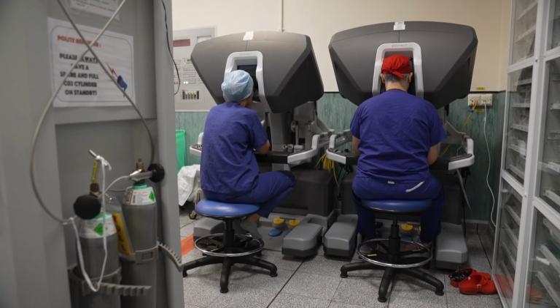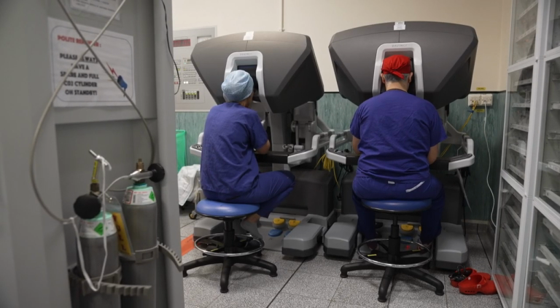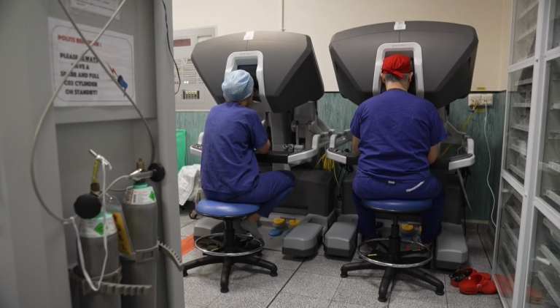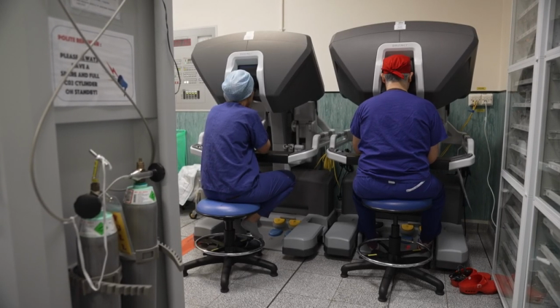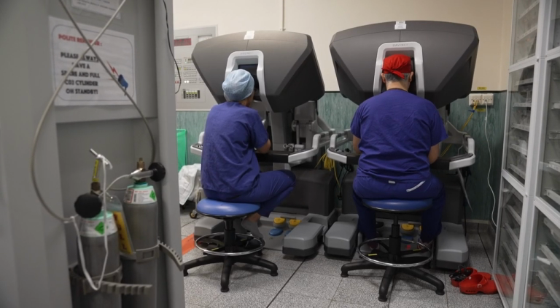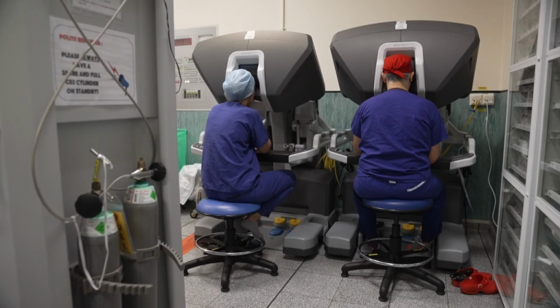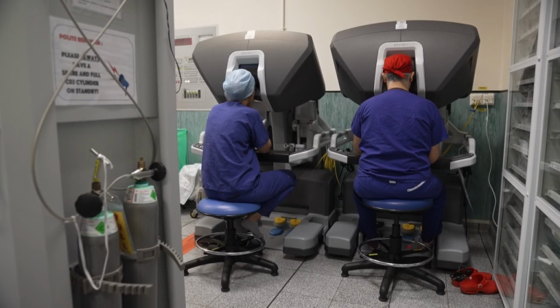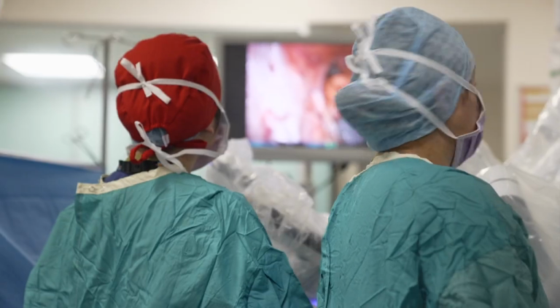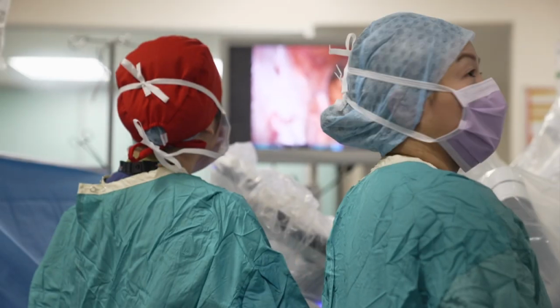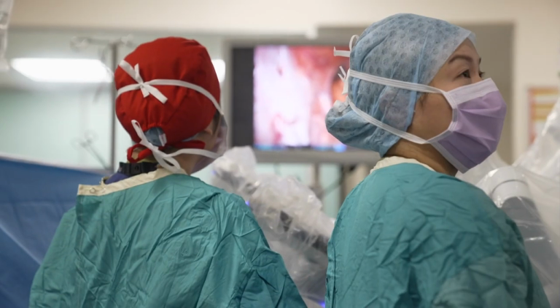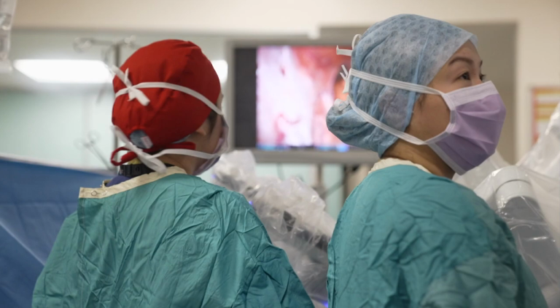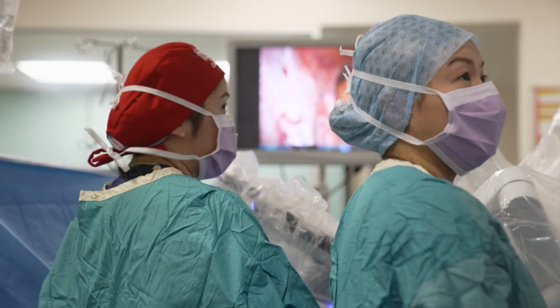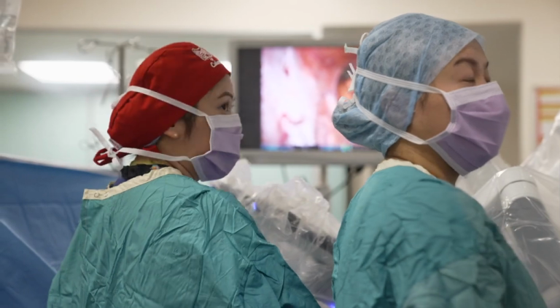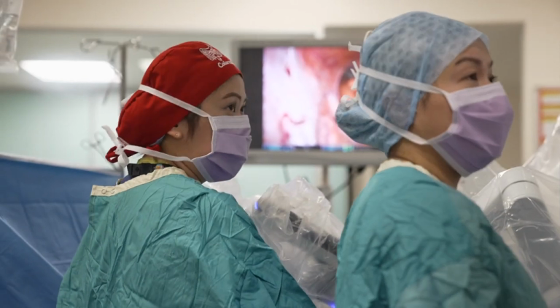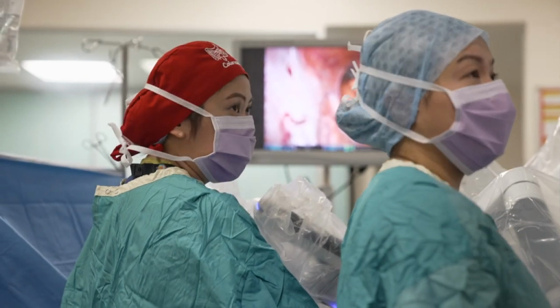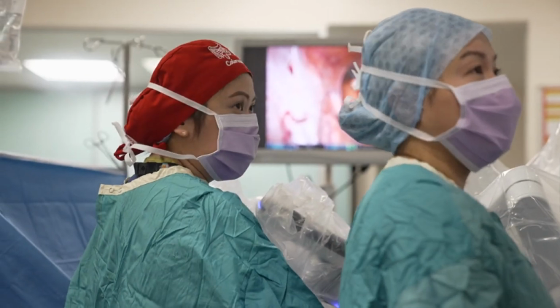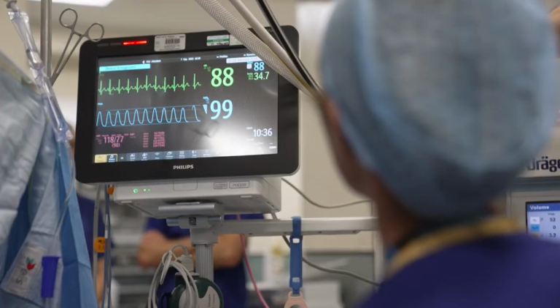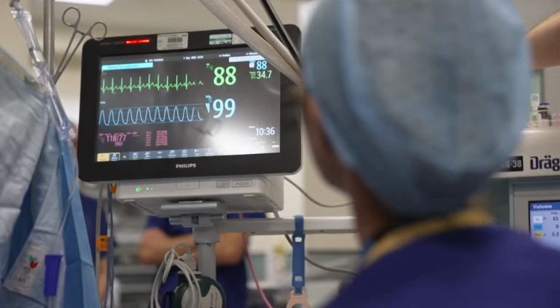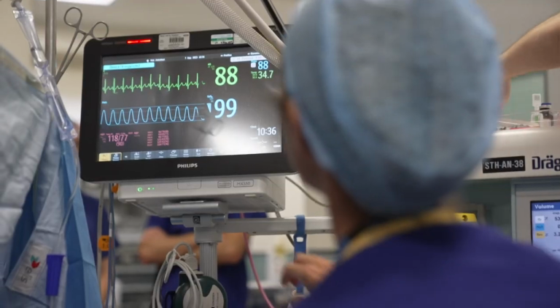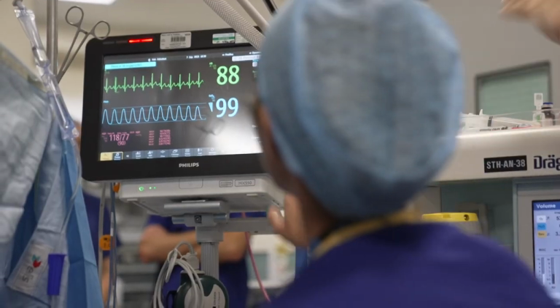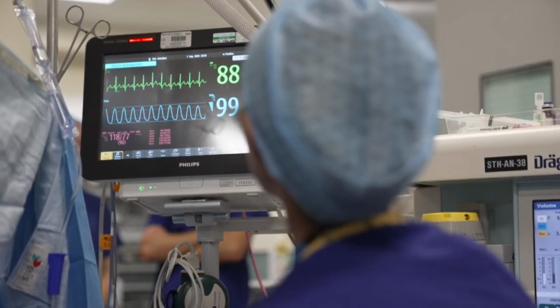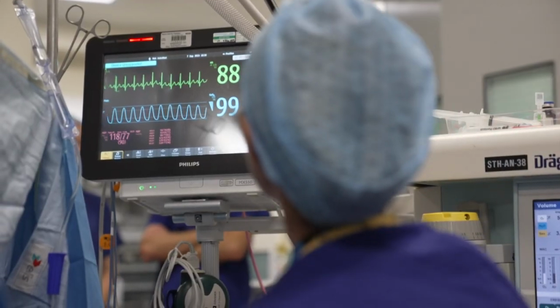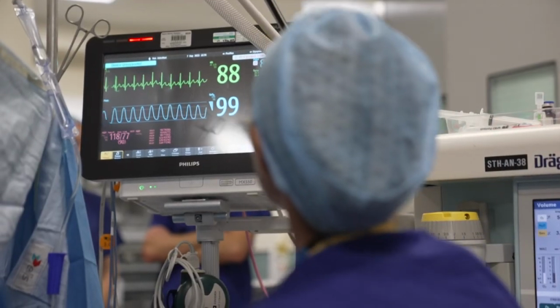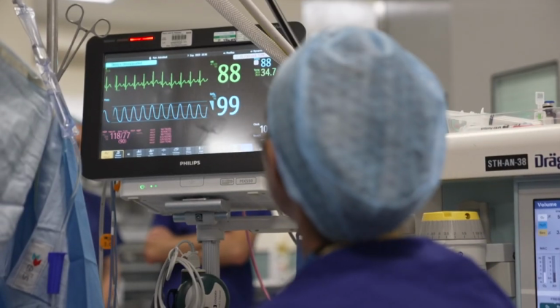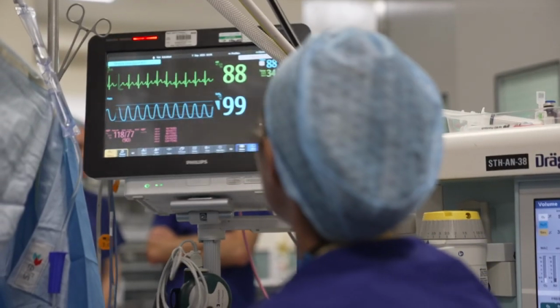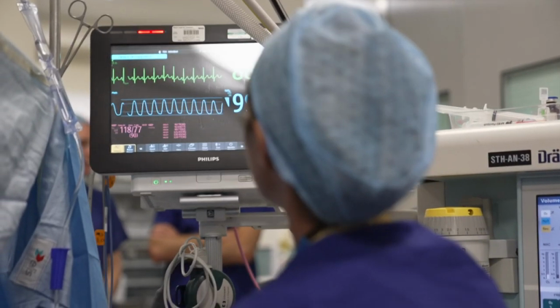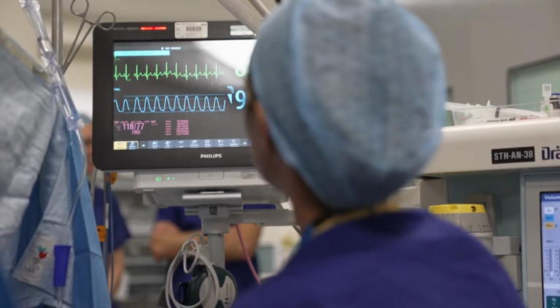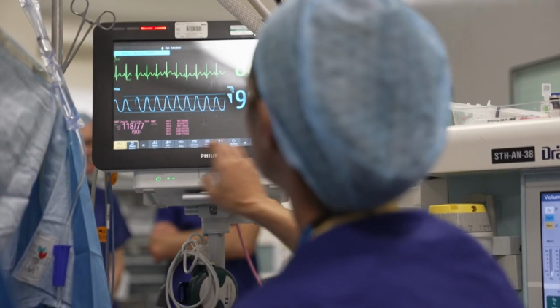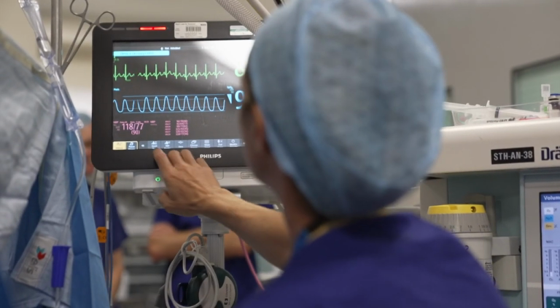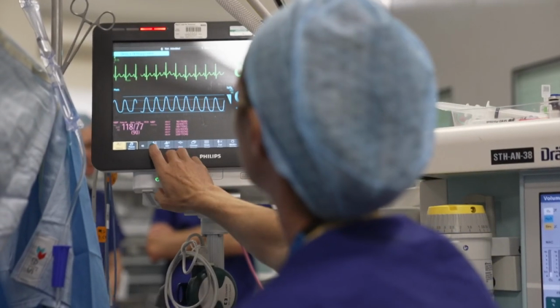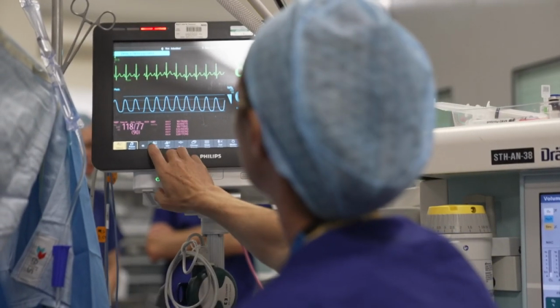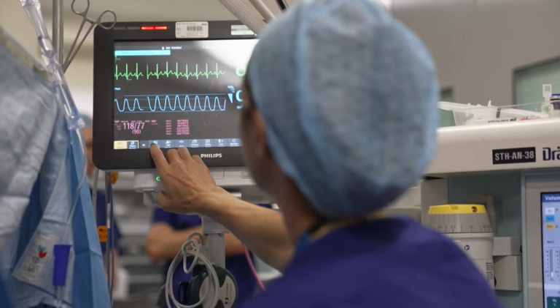Back in theatre, Alexis and the team are nearly done. Karl Mercer, BBC London.